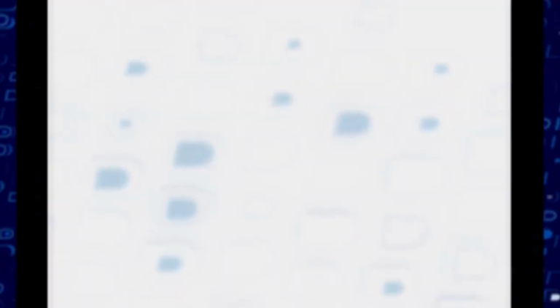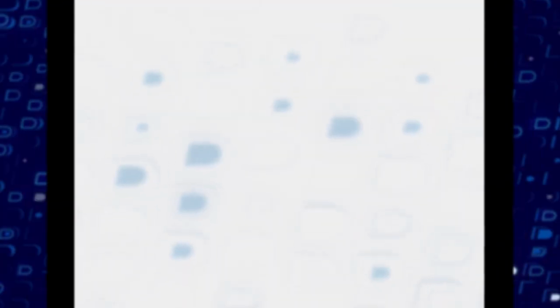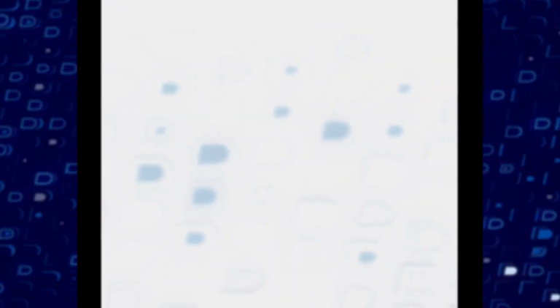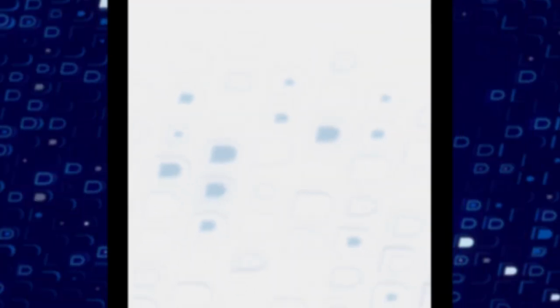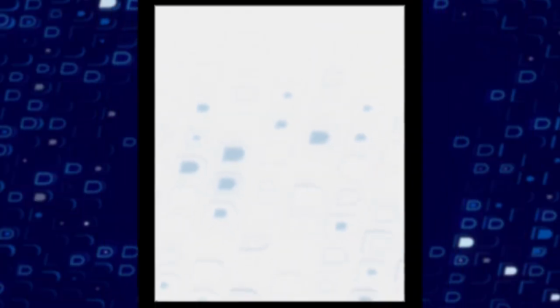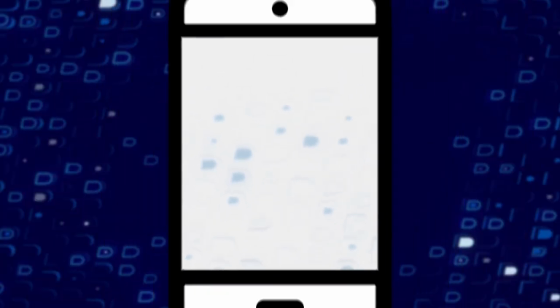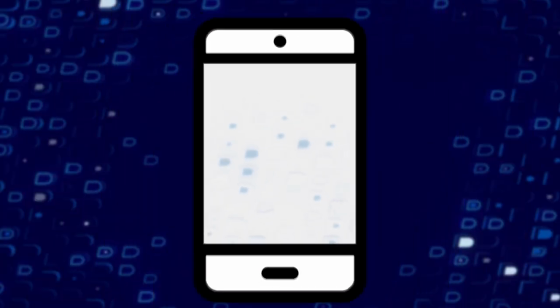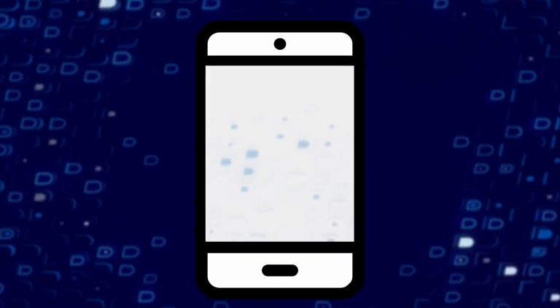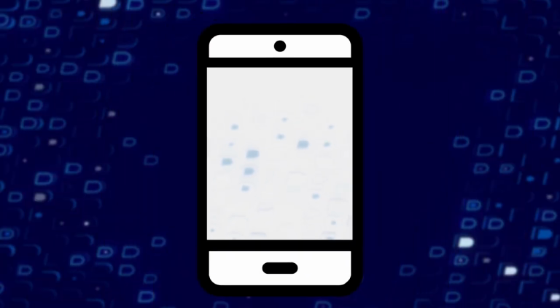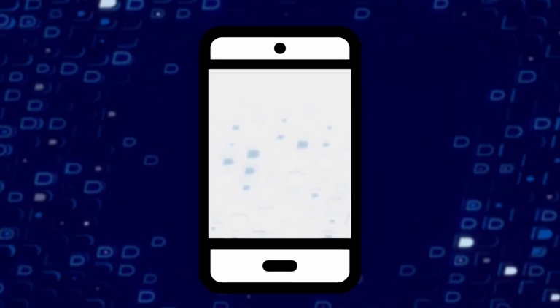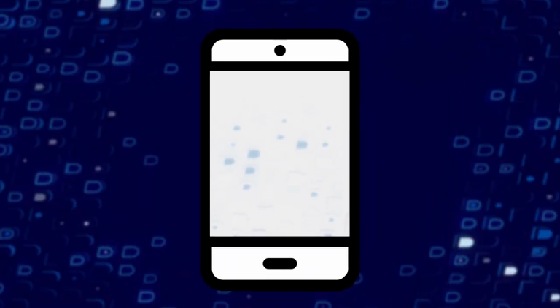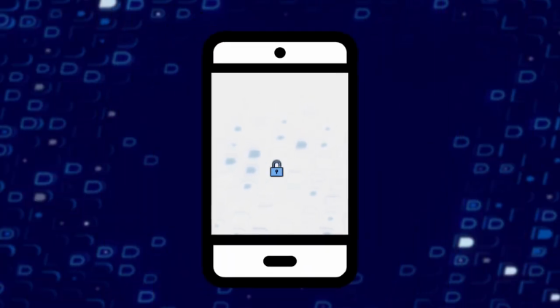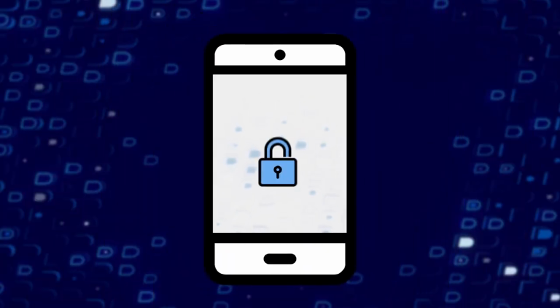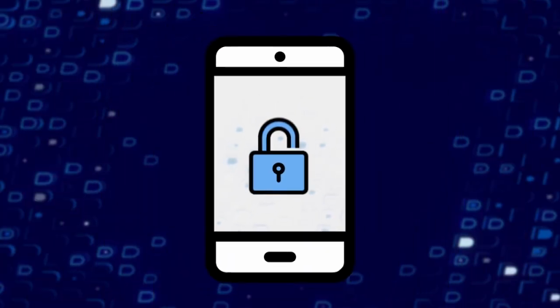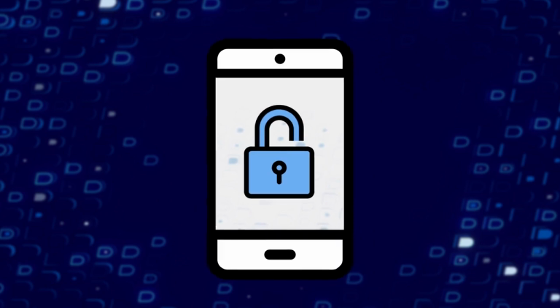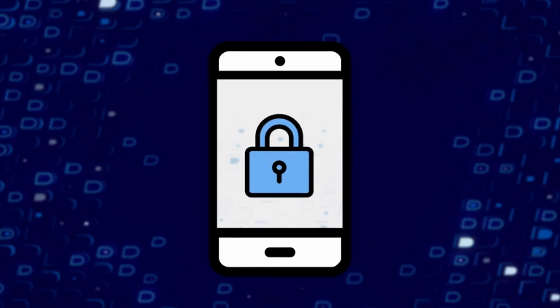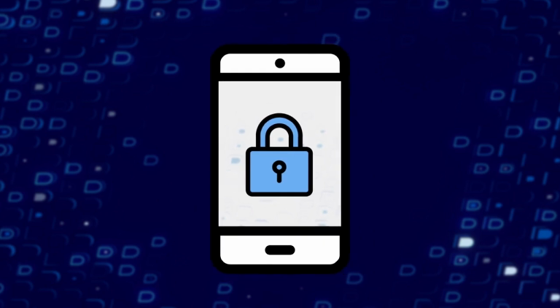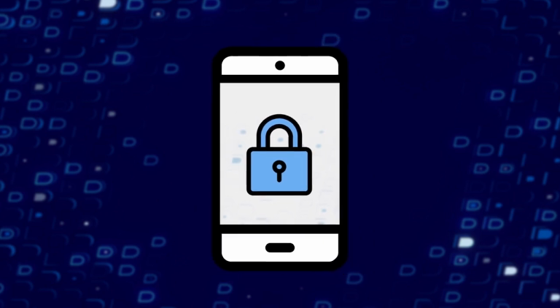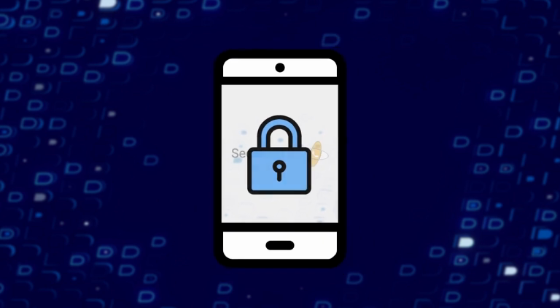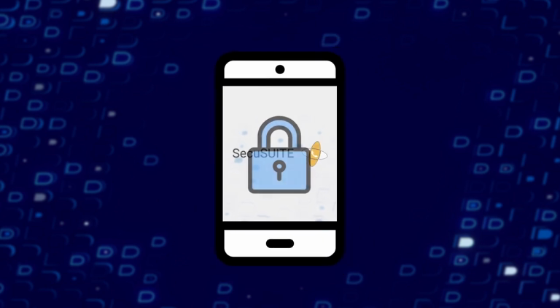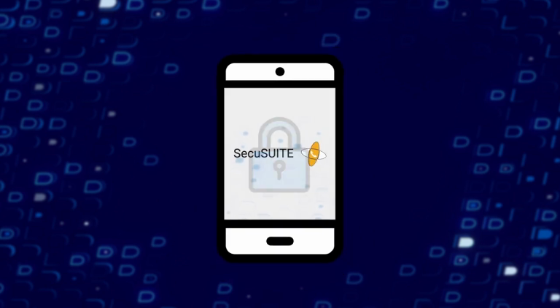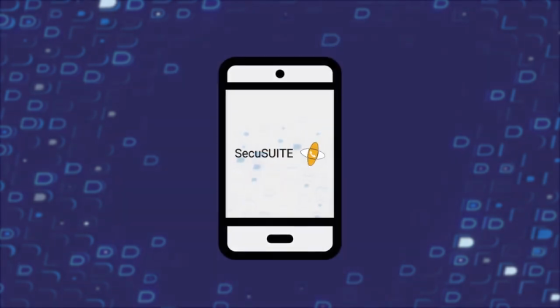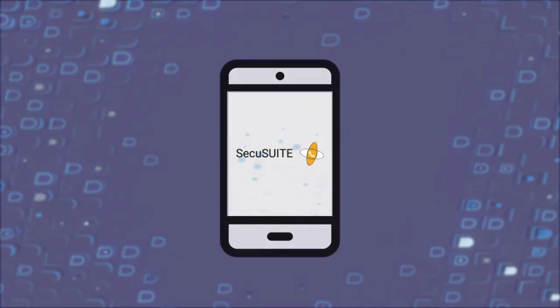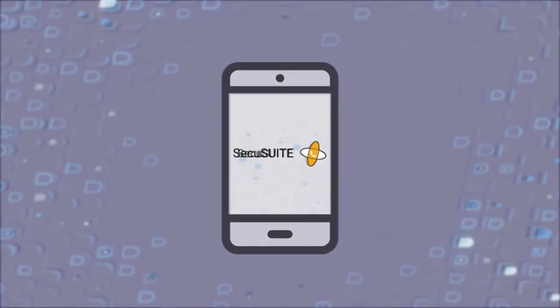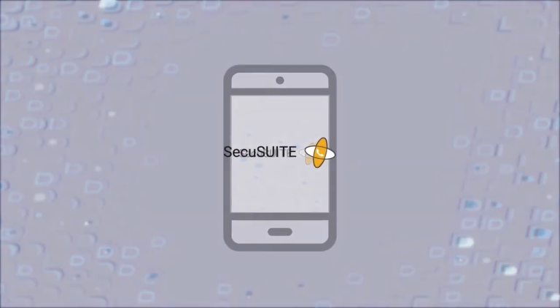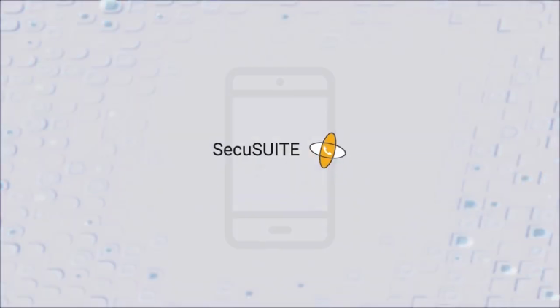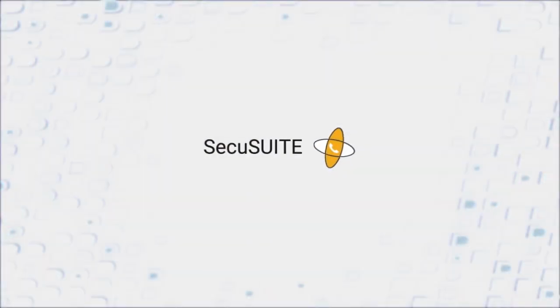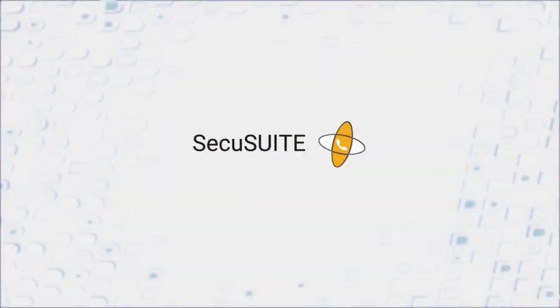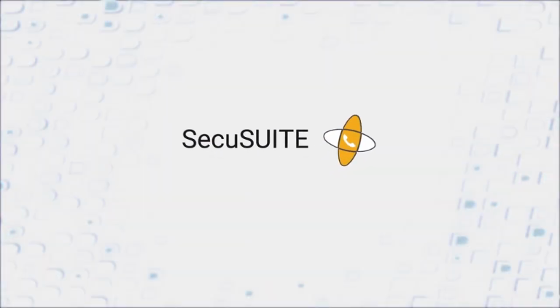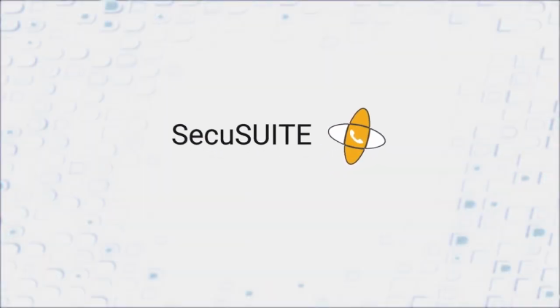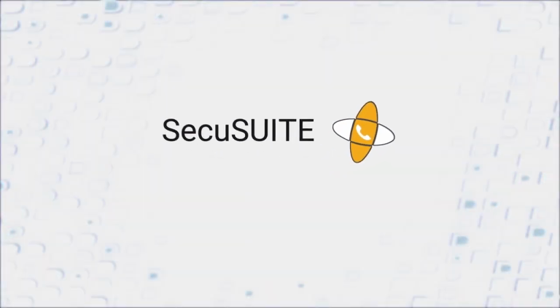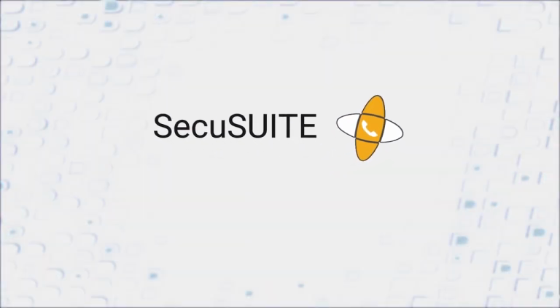Don't be their next victim. Secure your agency's data and knowledge with SecuSuite from BlackBerry.